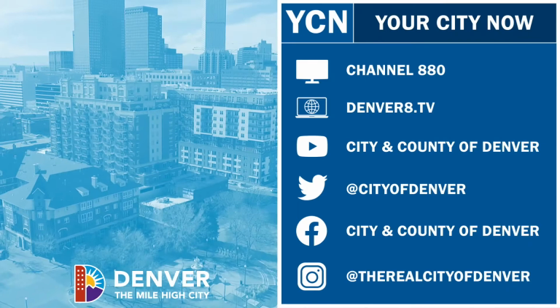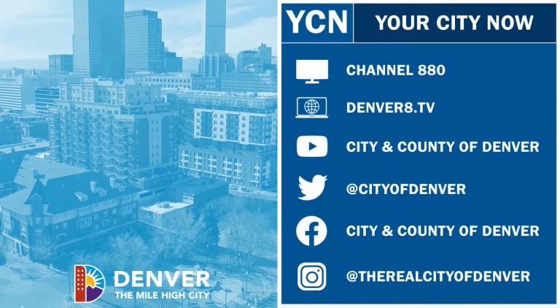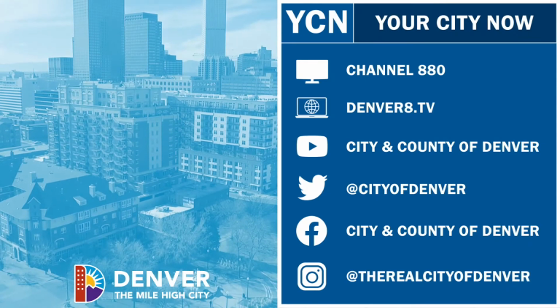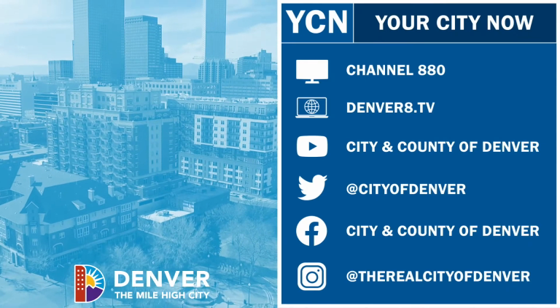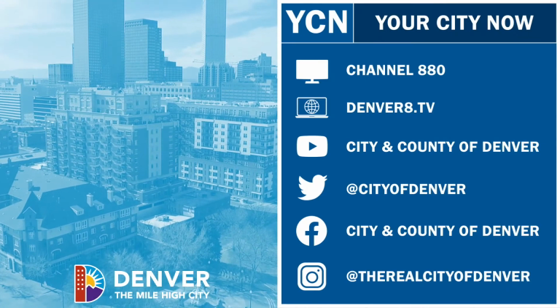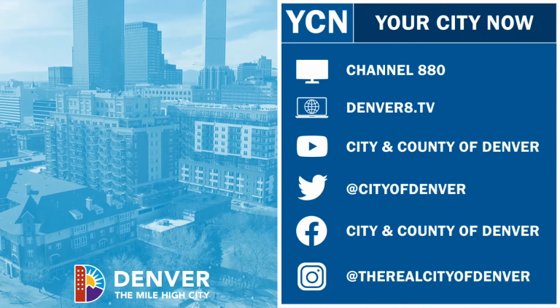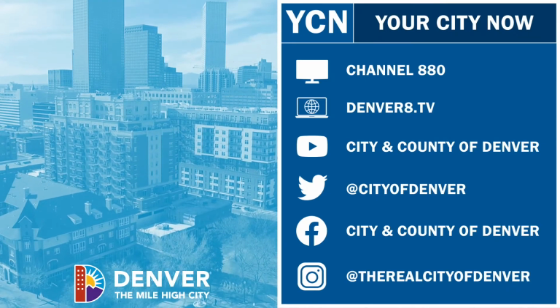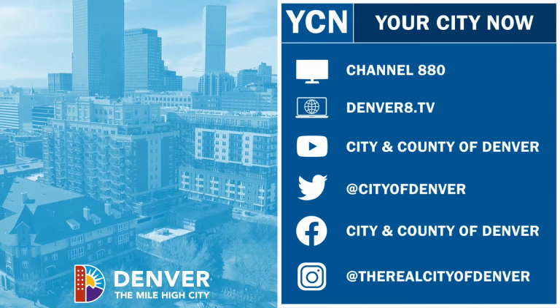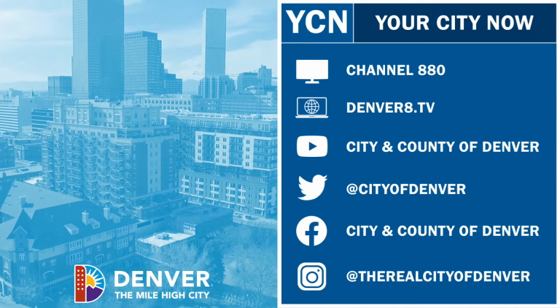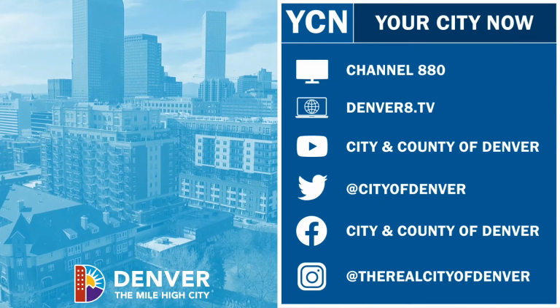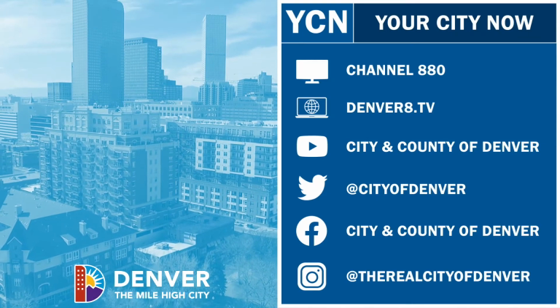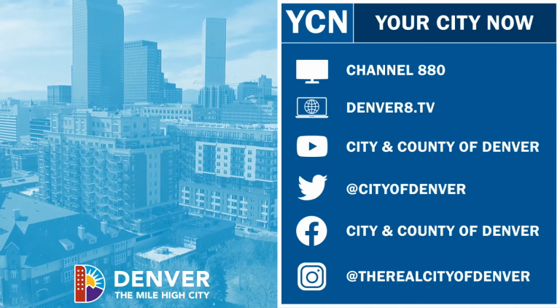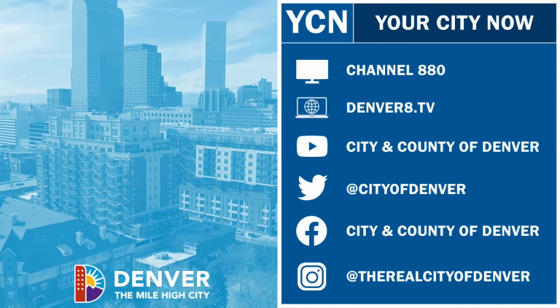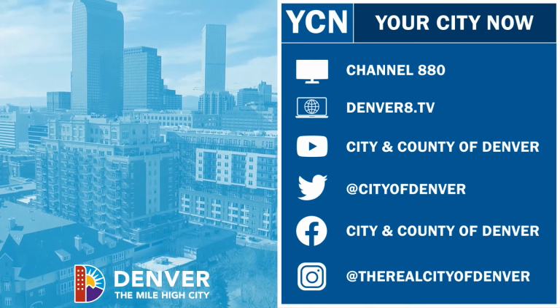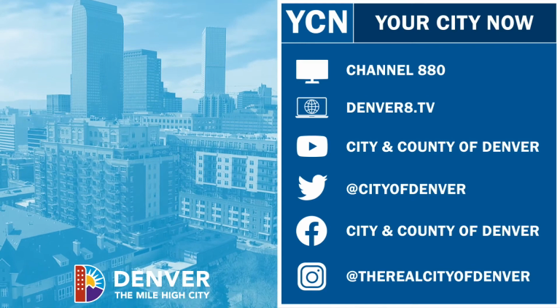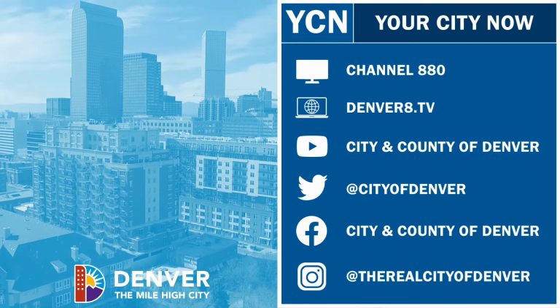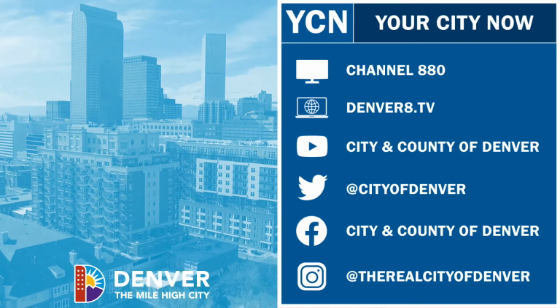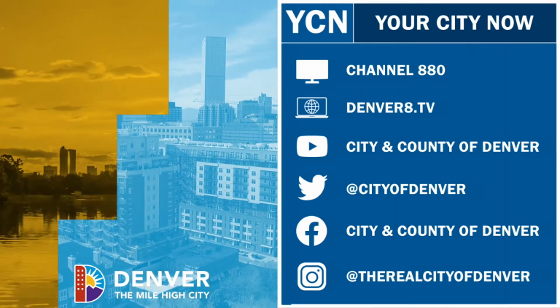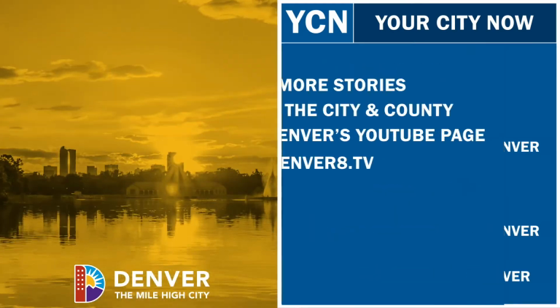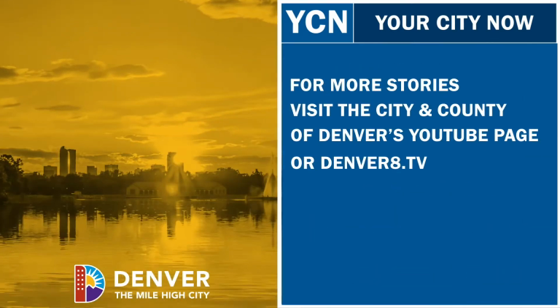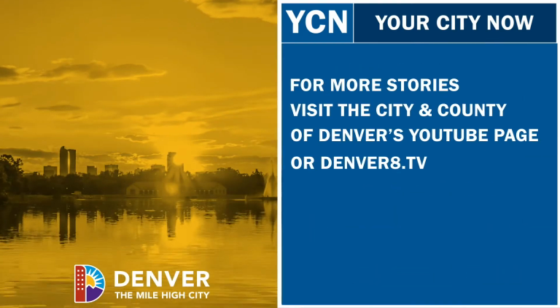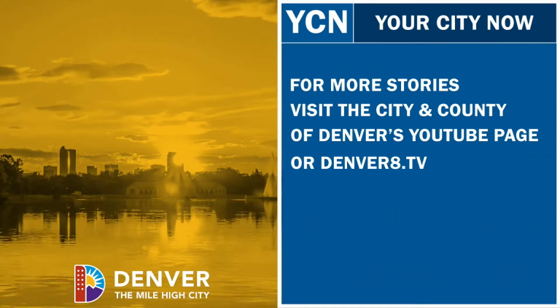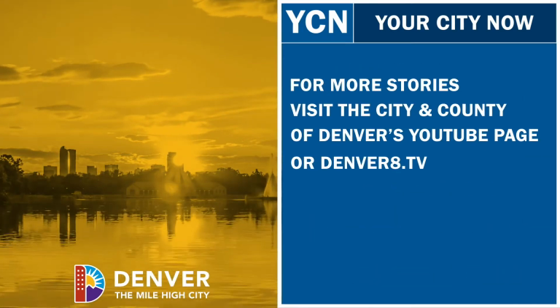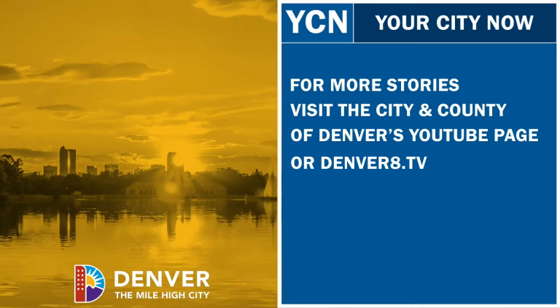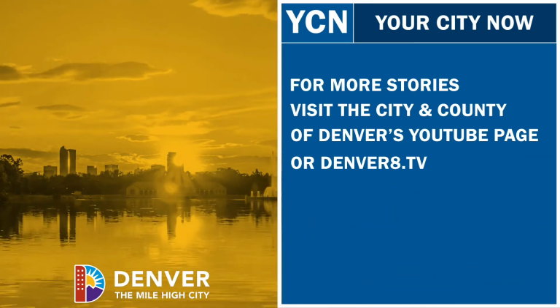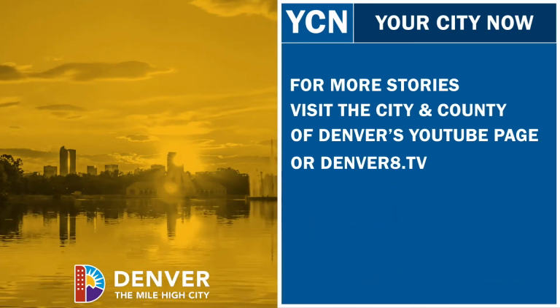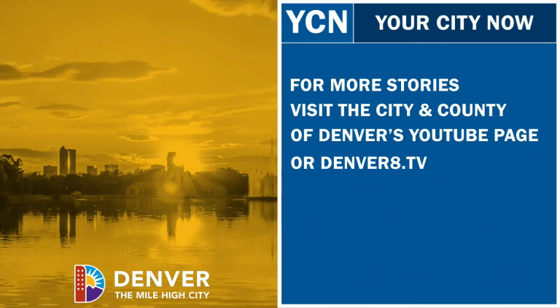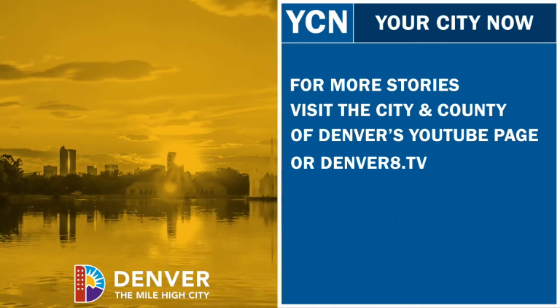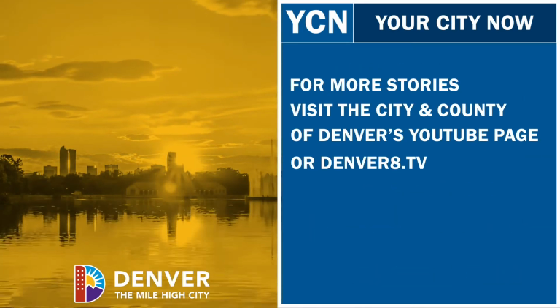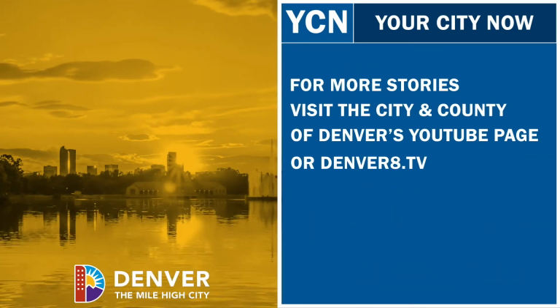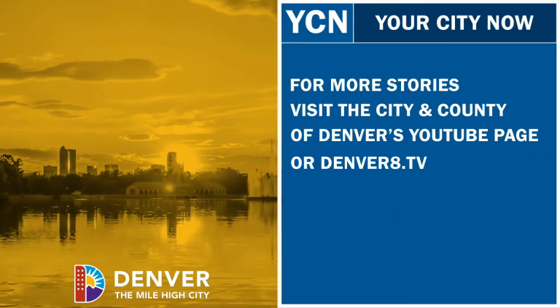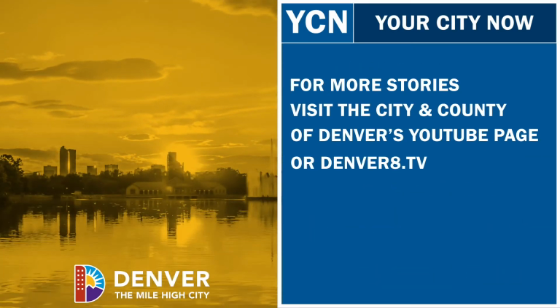For more stories, check out Denver's YouTube page, or tune in to Denver8.tv.